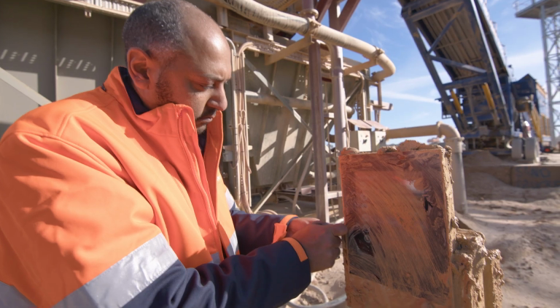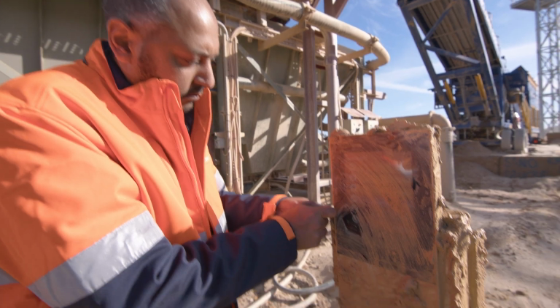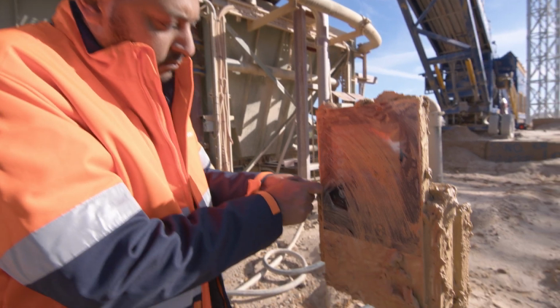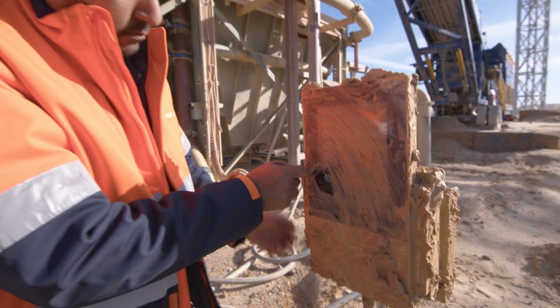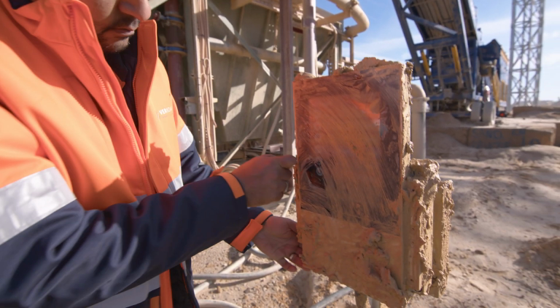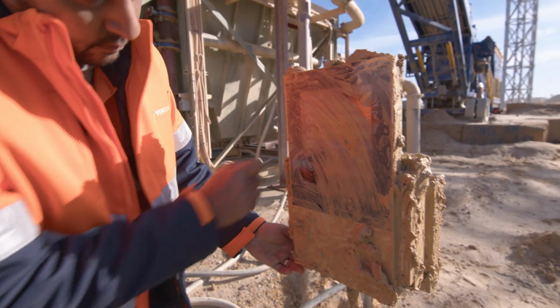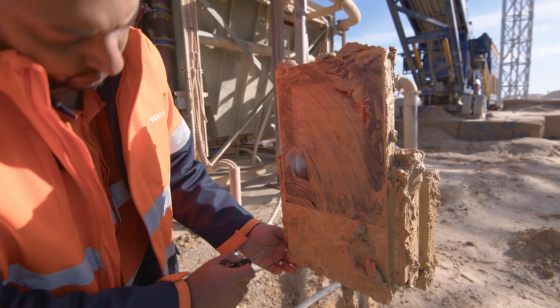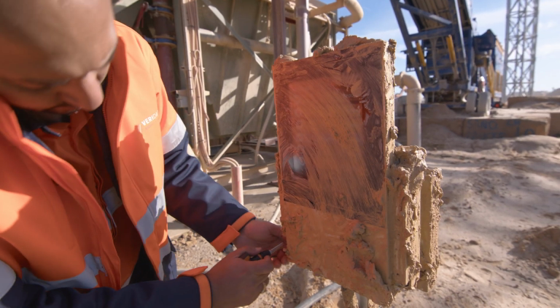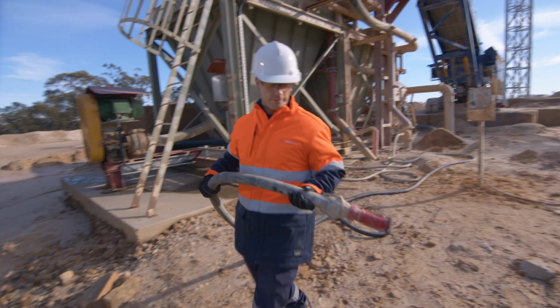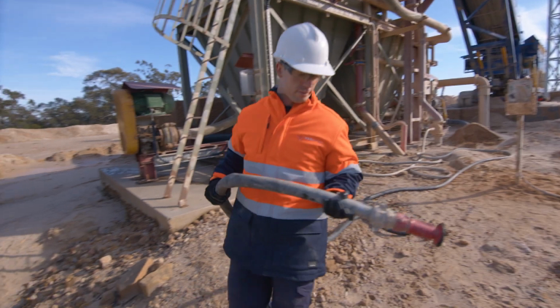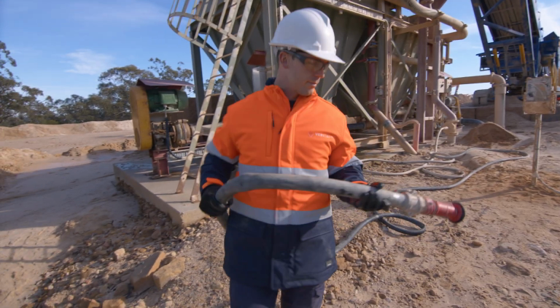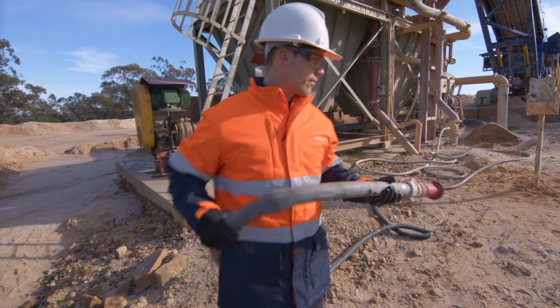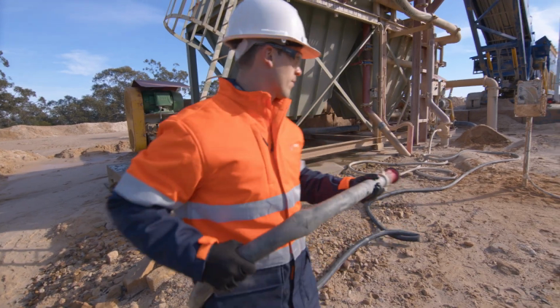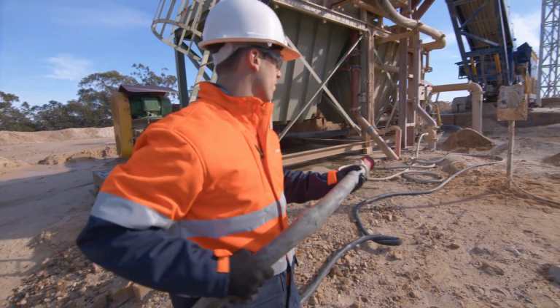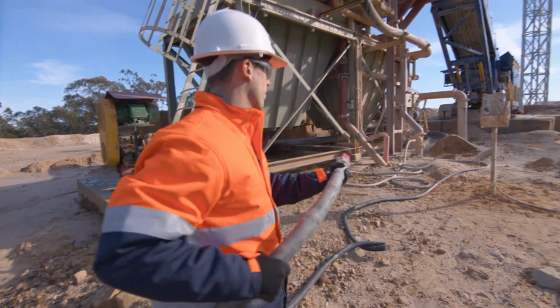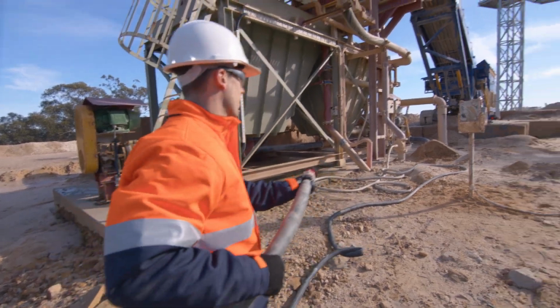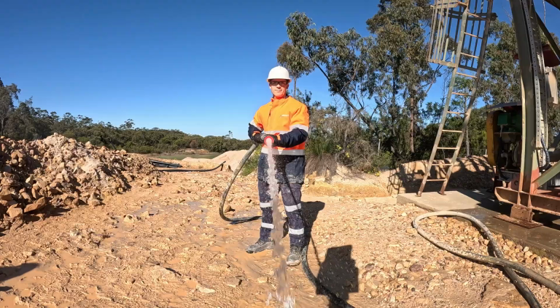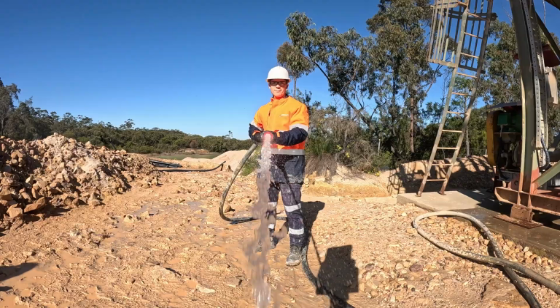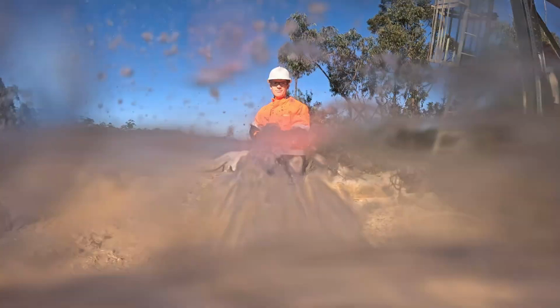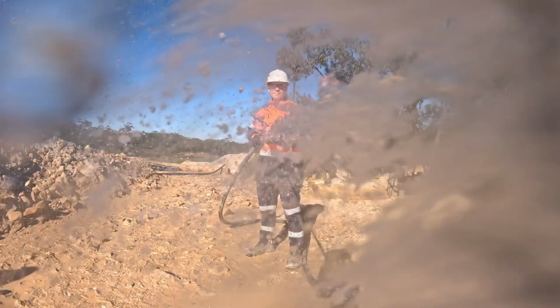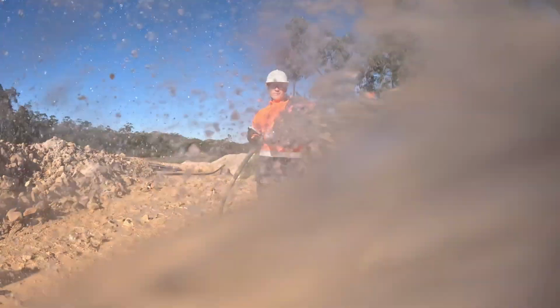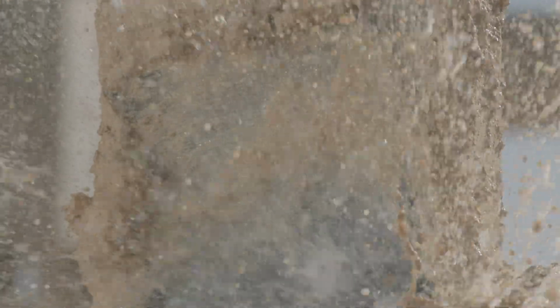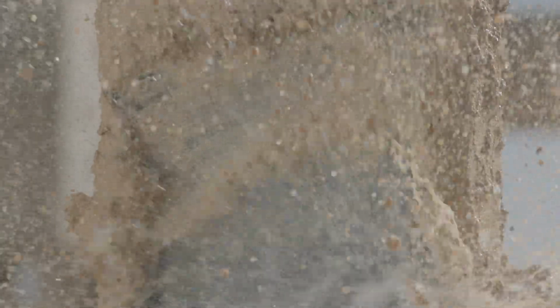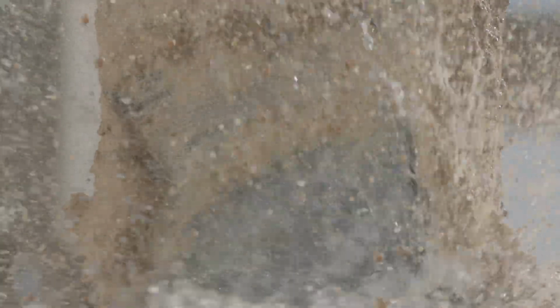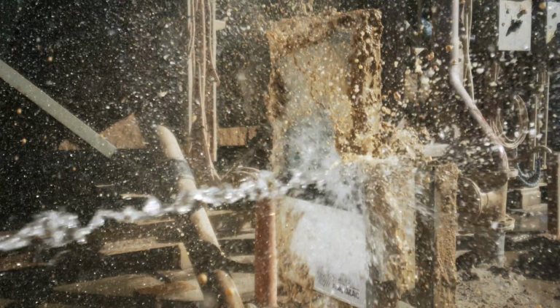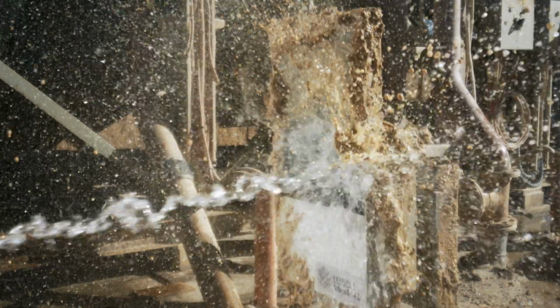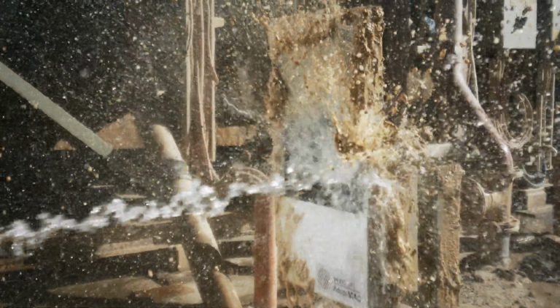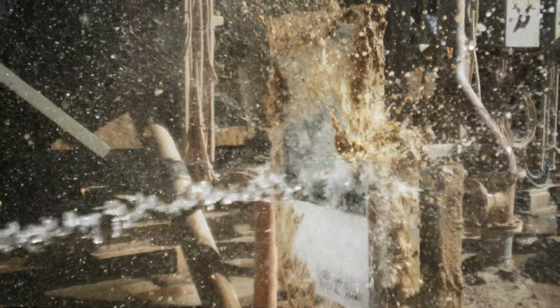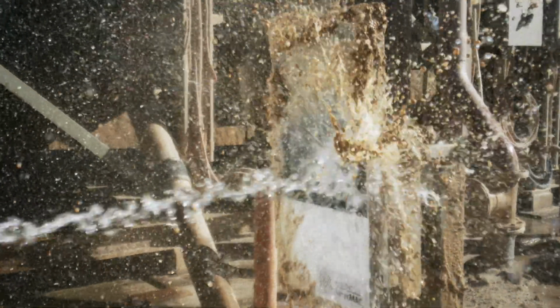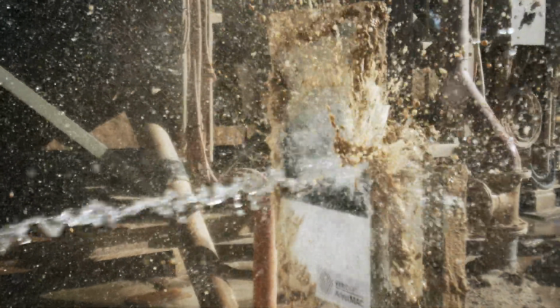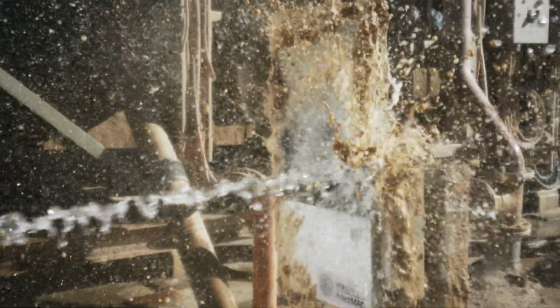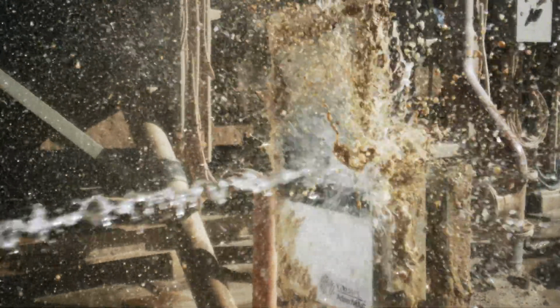Look at all this mud — this screen needs a cold shower. Kind of satisfying, isn't it?